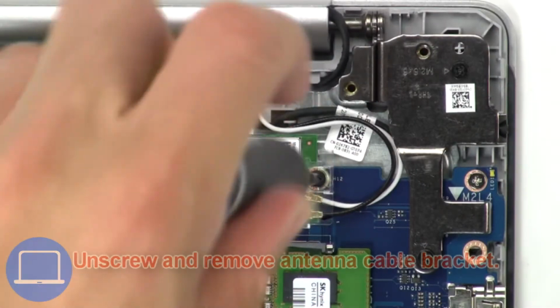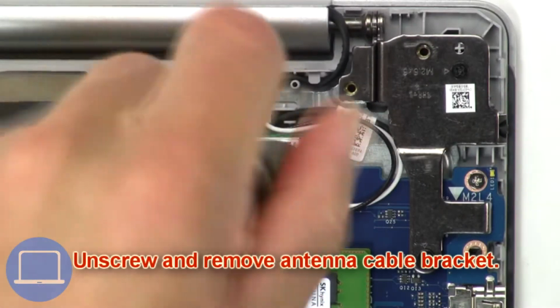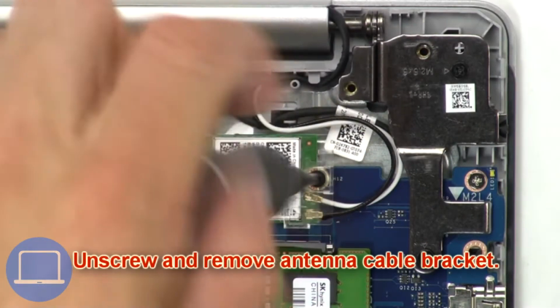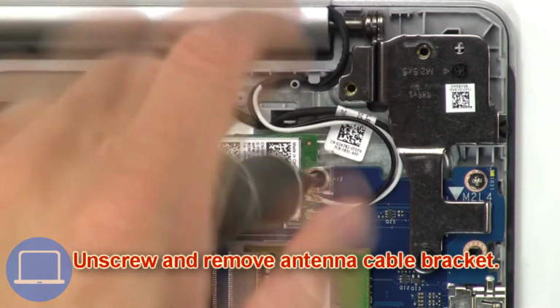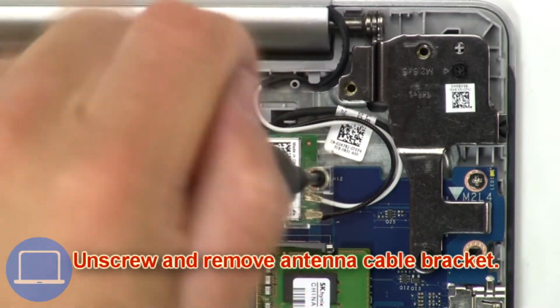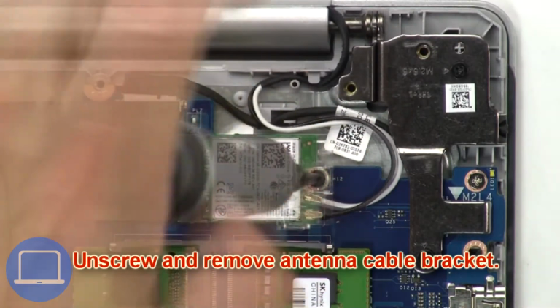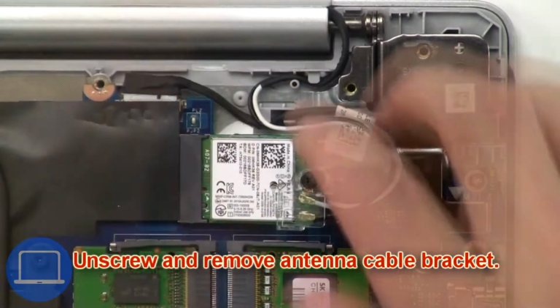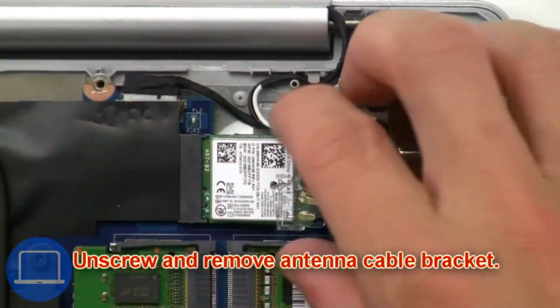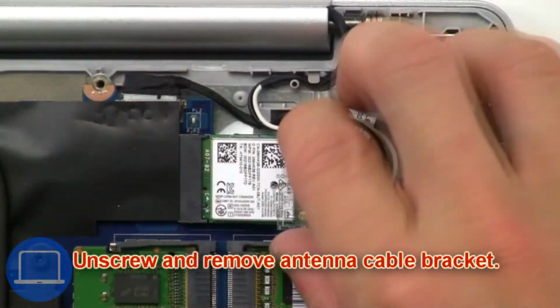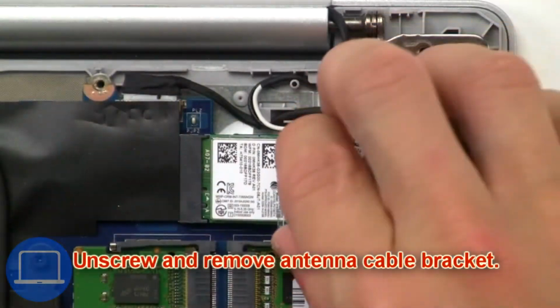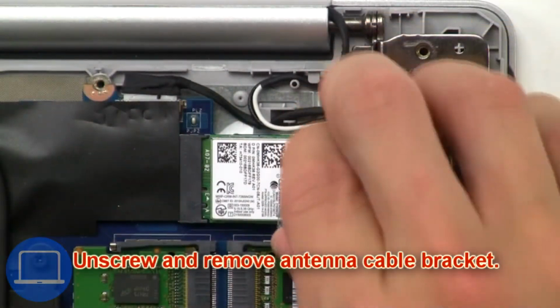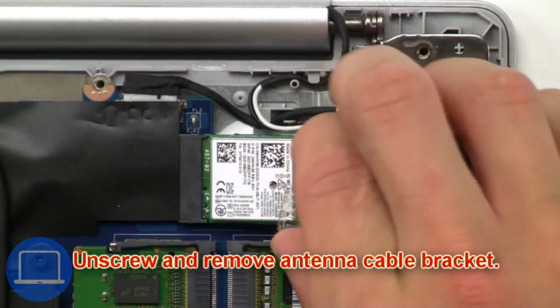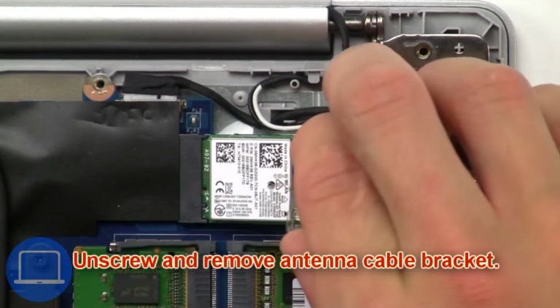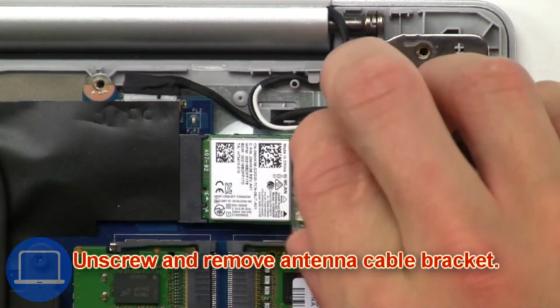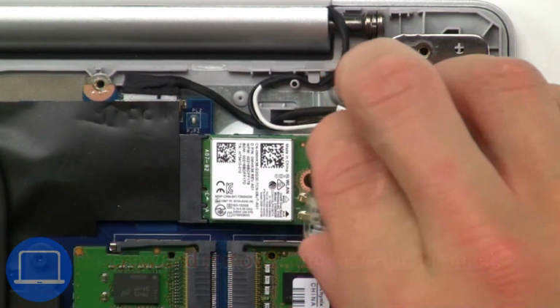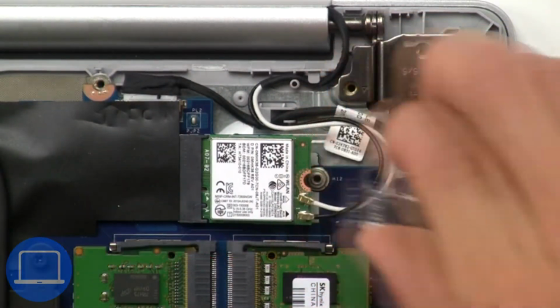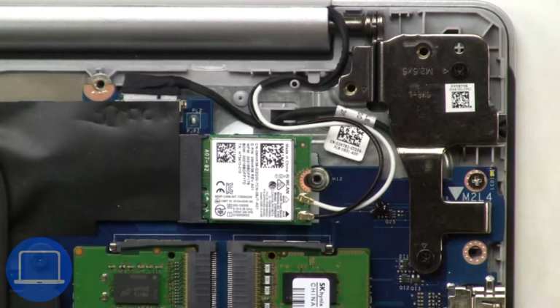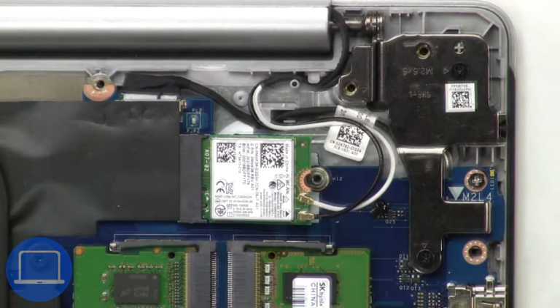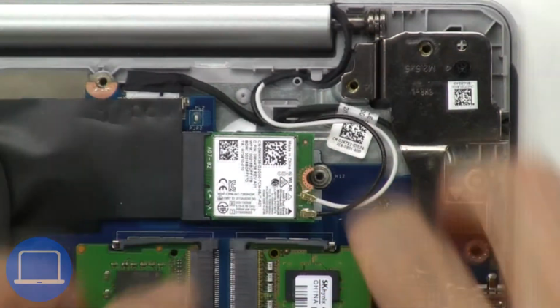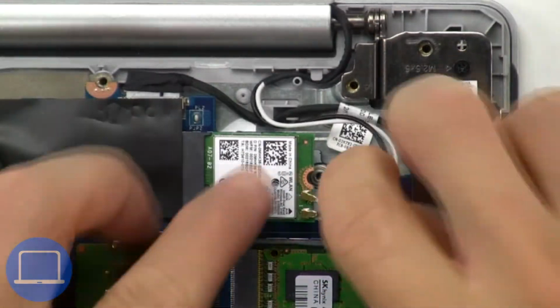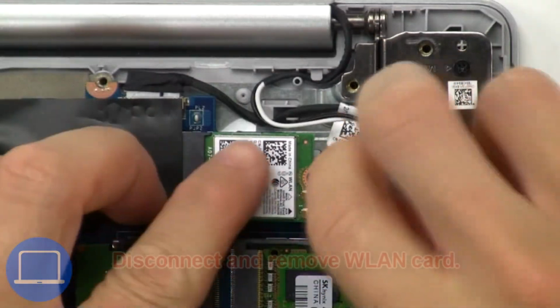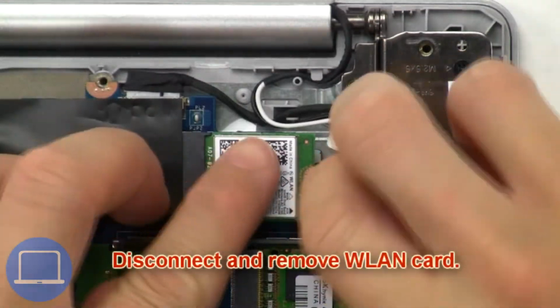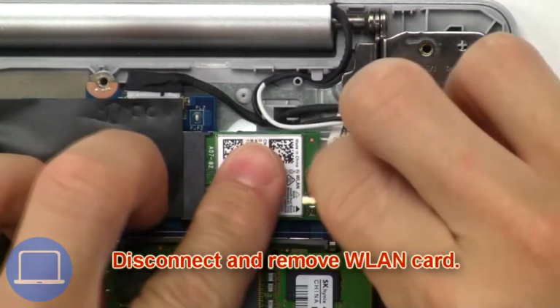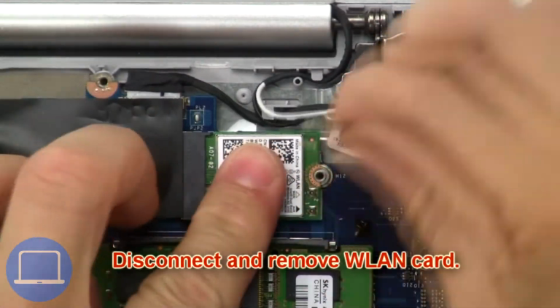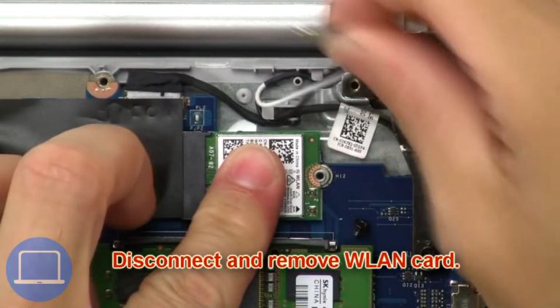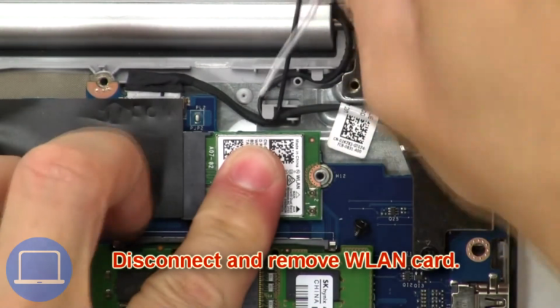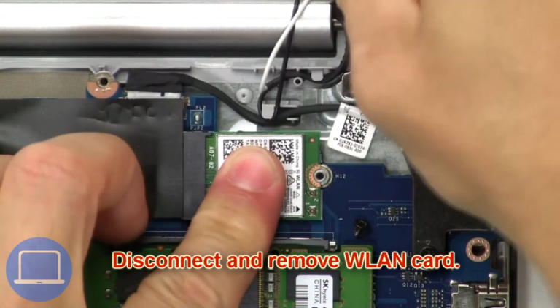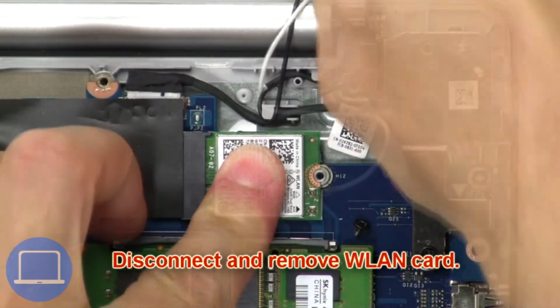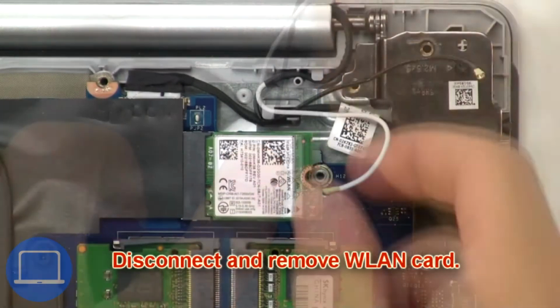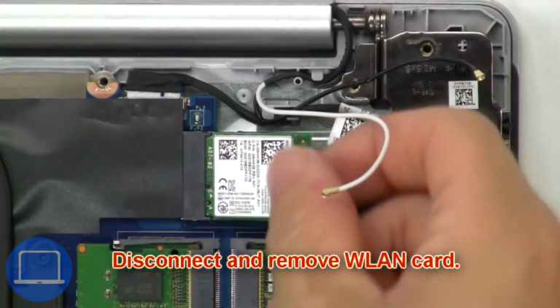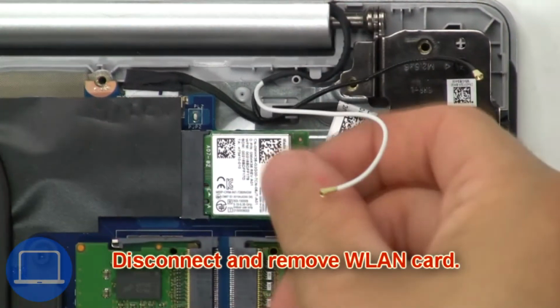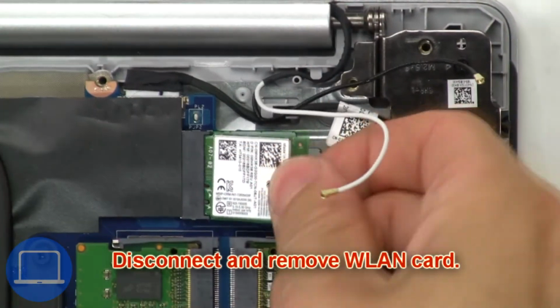Then unscrew and remove the antenna cable bracket. Now disconnect and remove the wireless card.